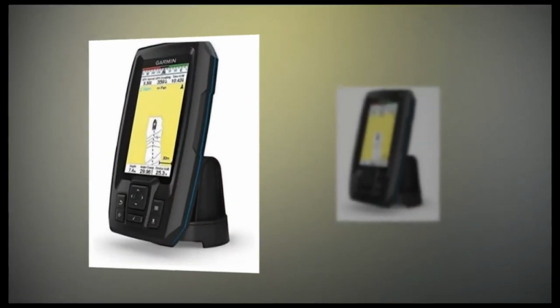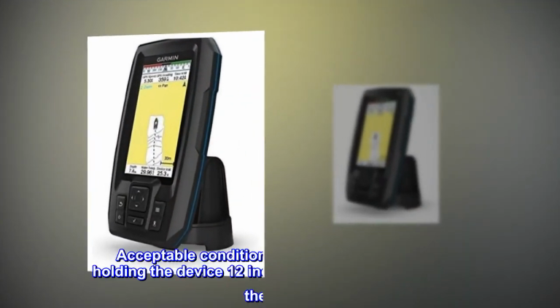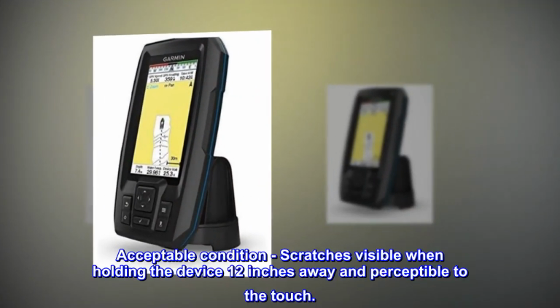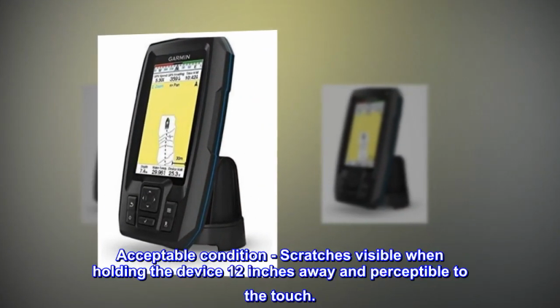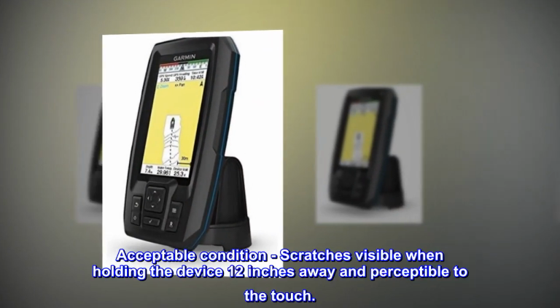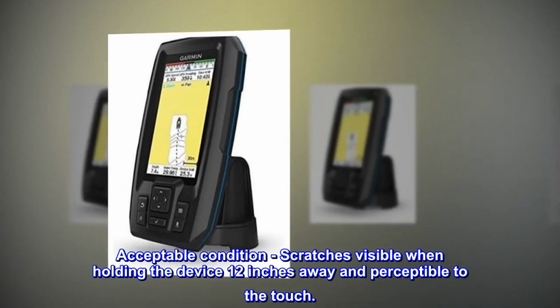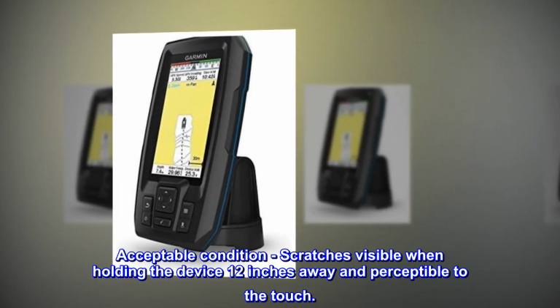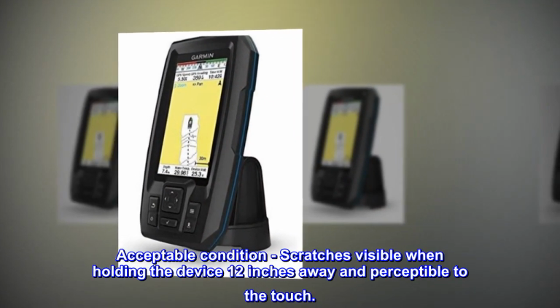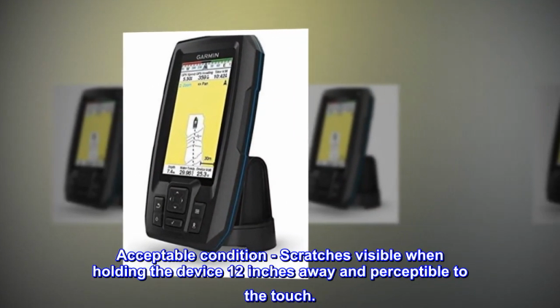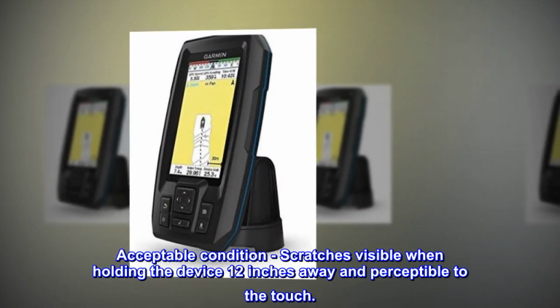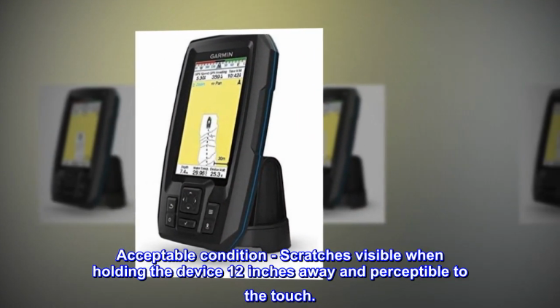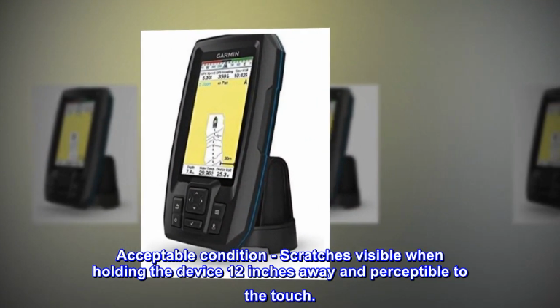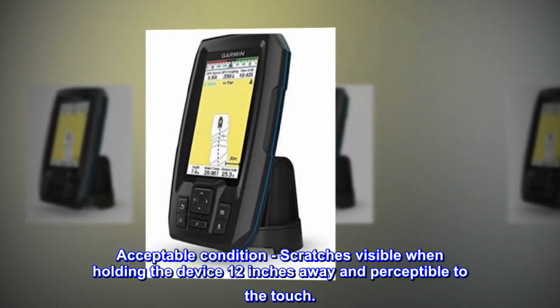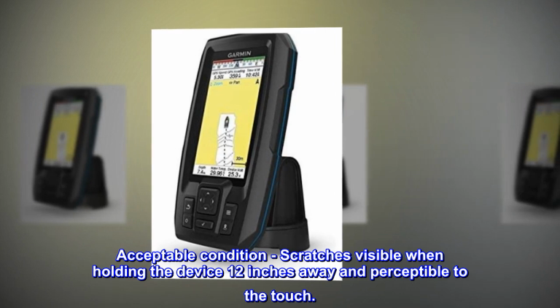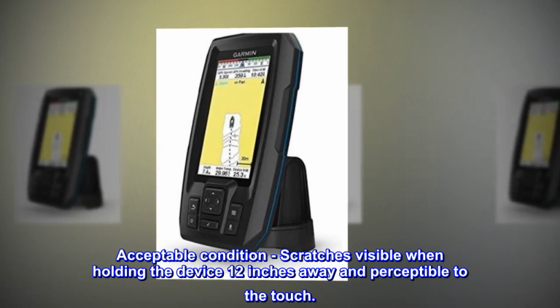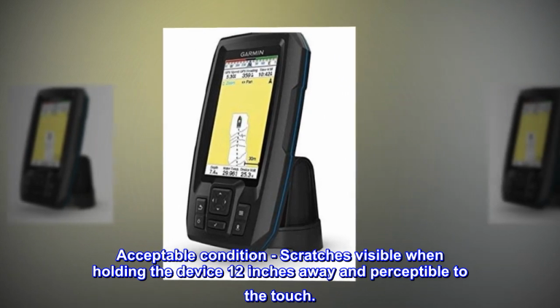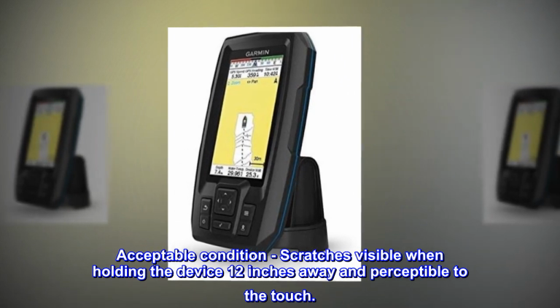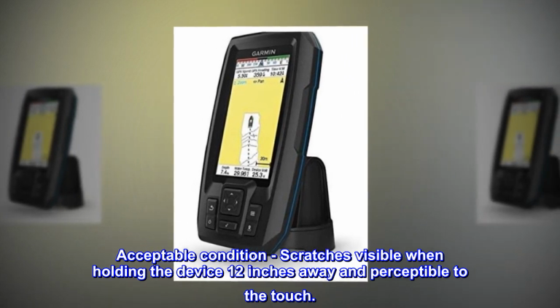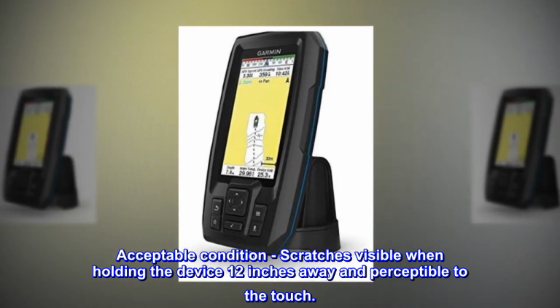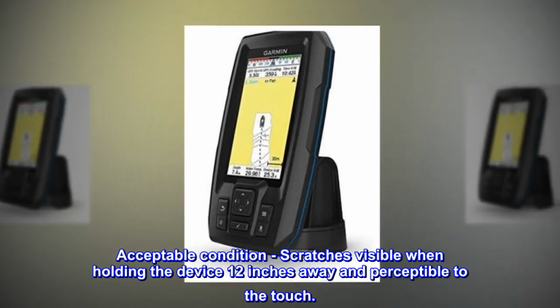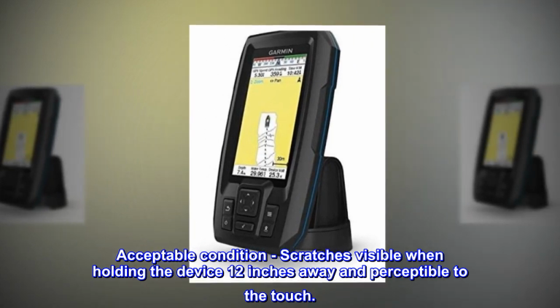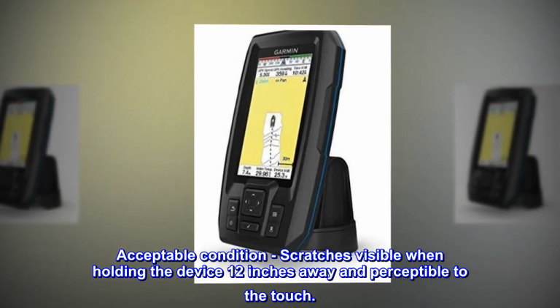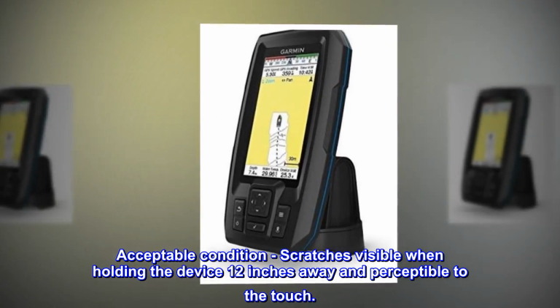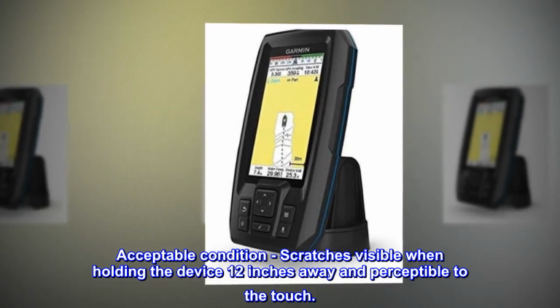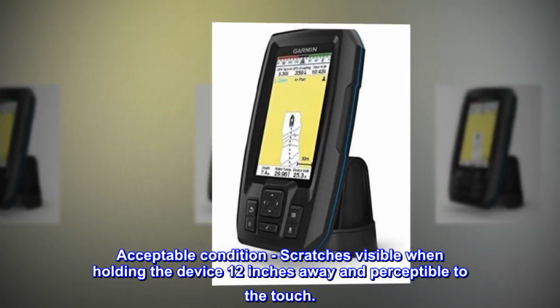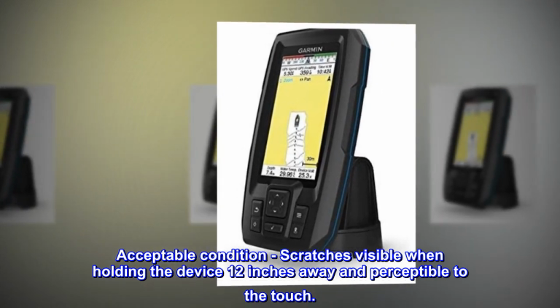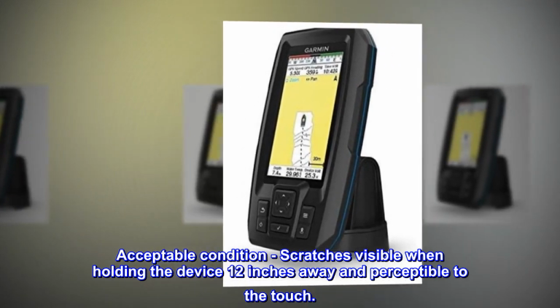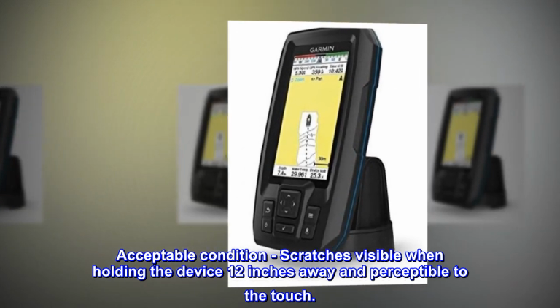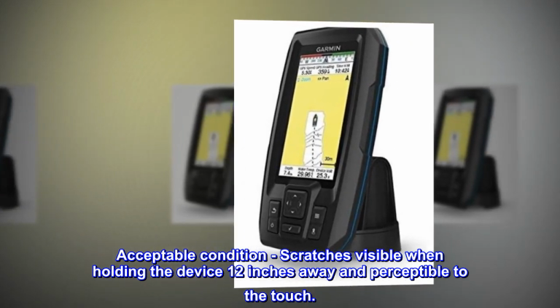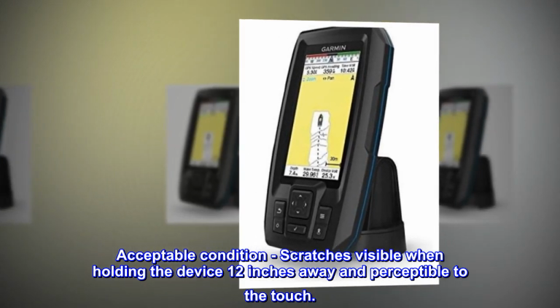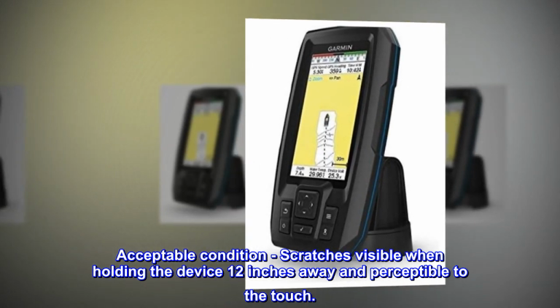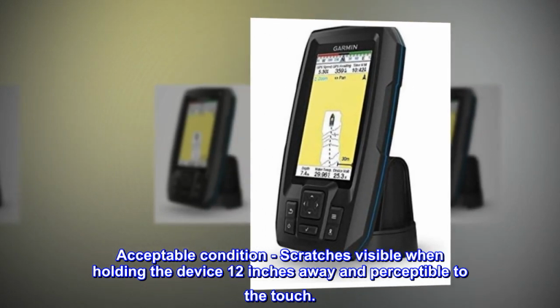Acceptable condition: scratches visible when holding the device 12 inches away and perceptible to the touch.